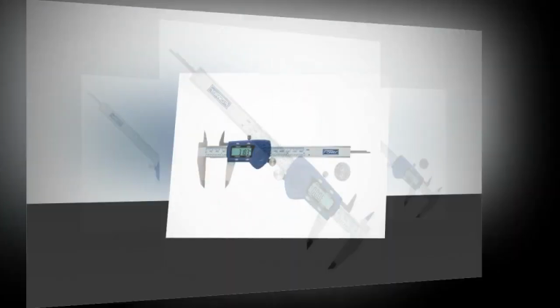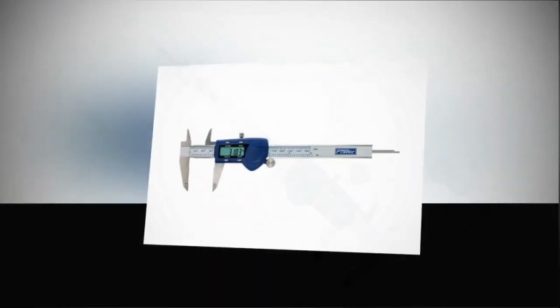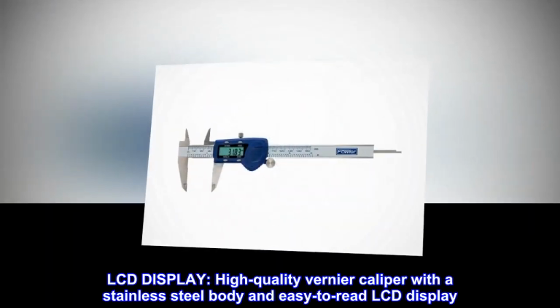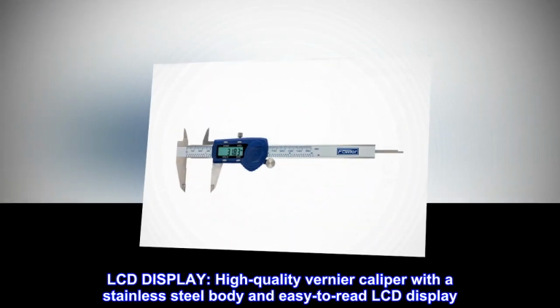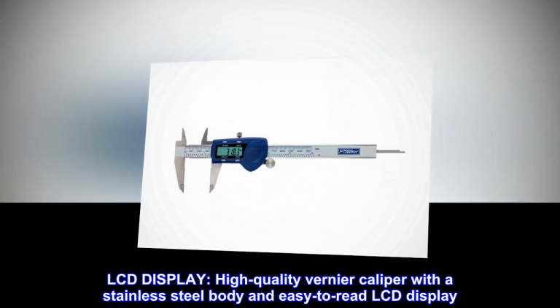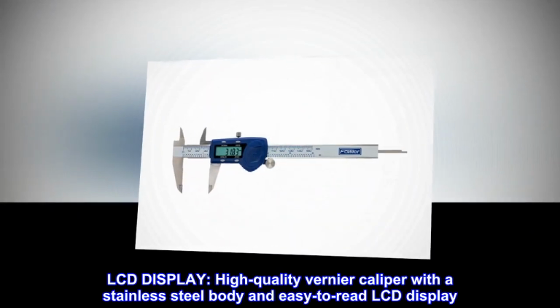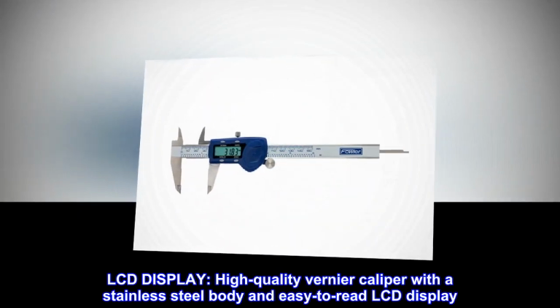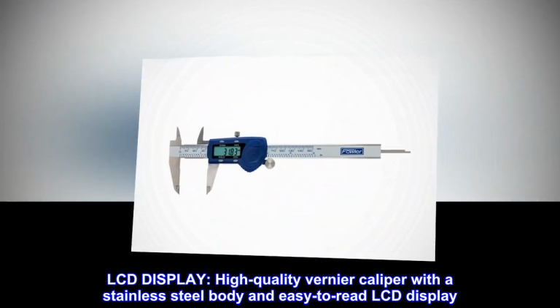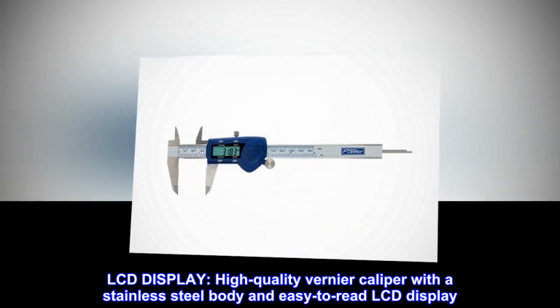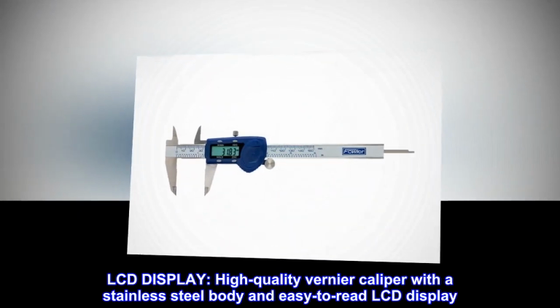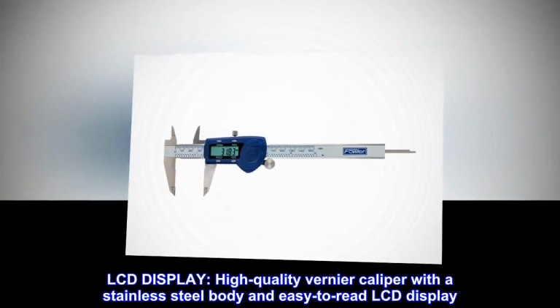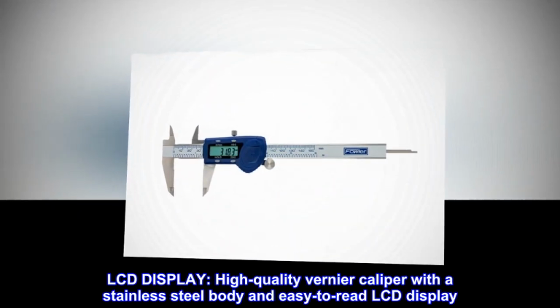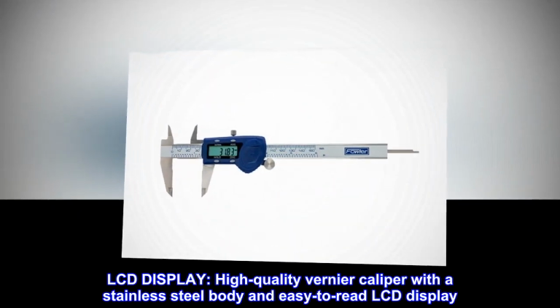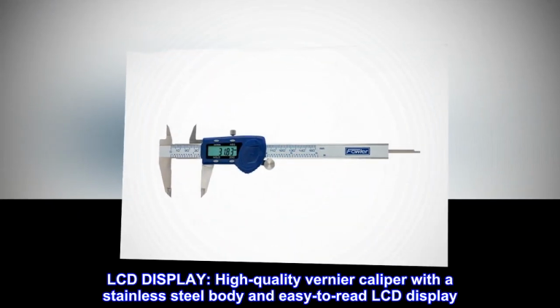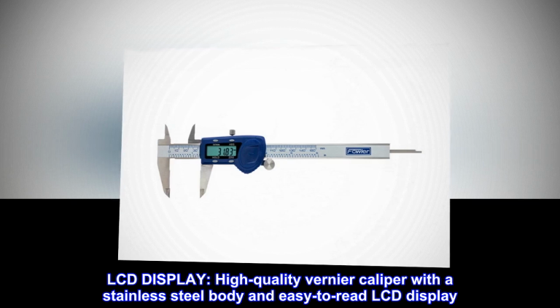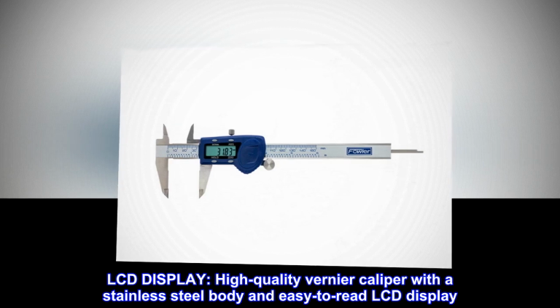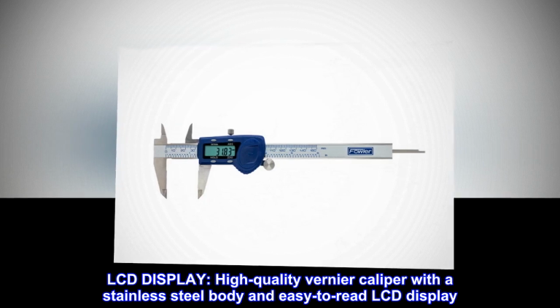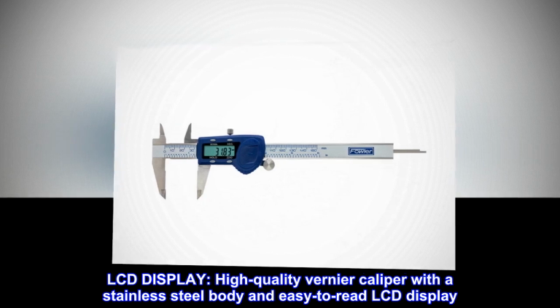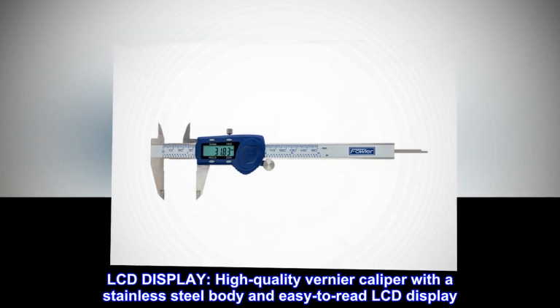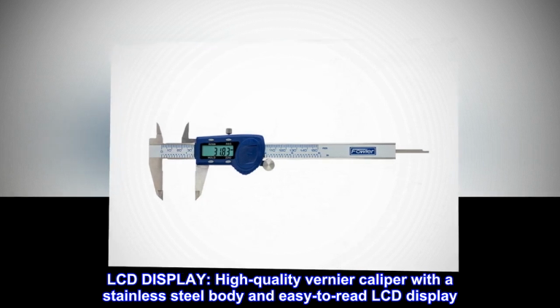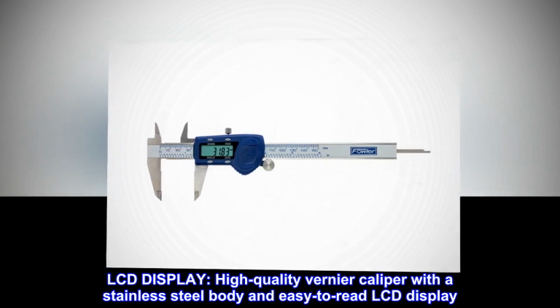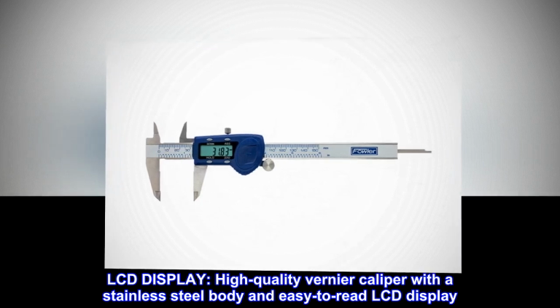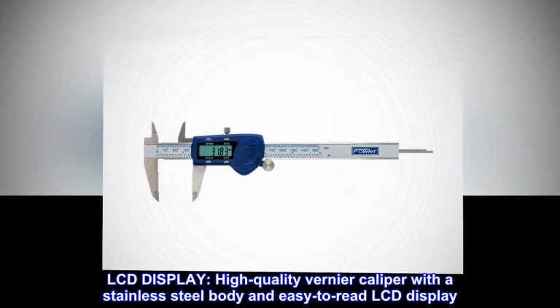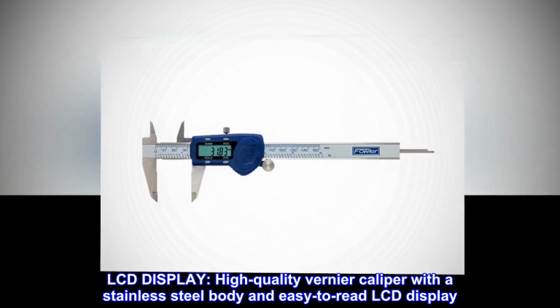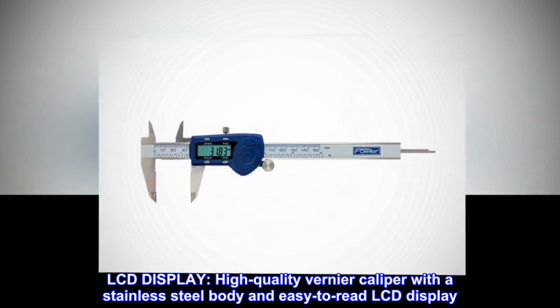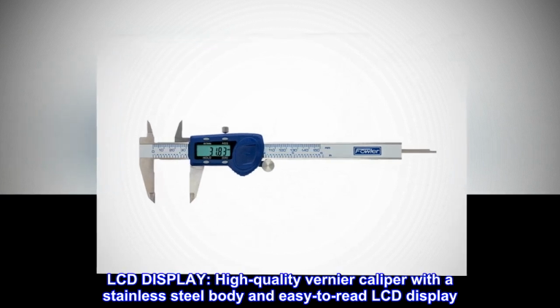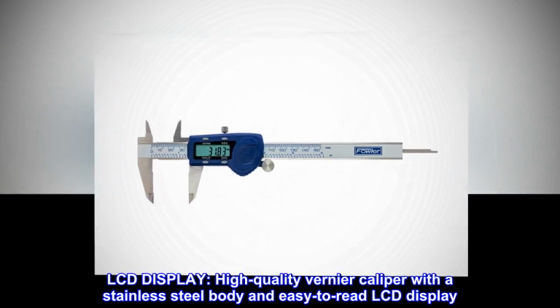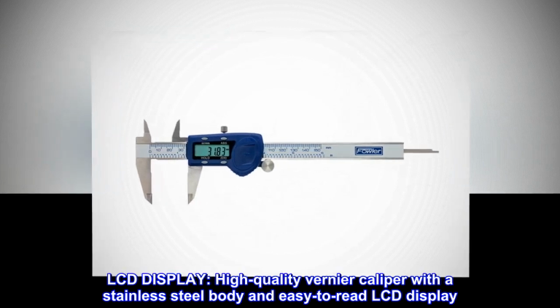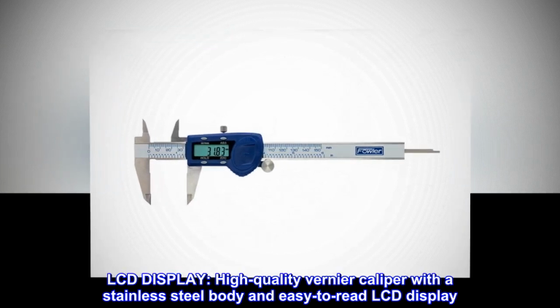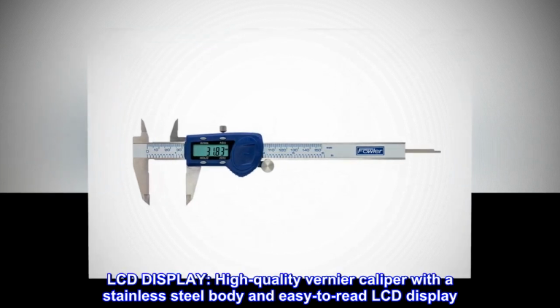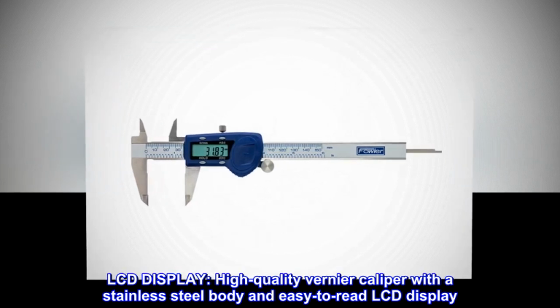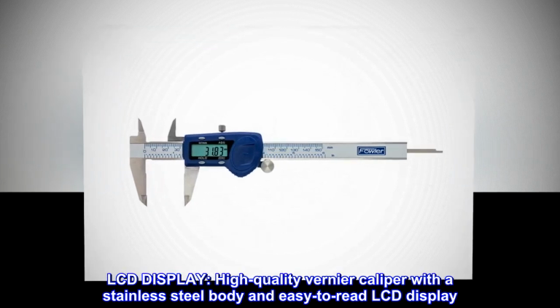LCD display. High-quality vernier caliper with a stainless steel body and easy-to-read LCD display.